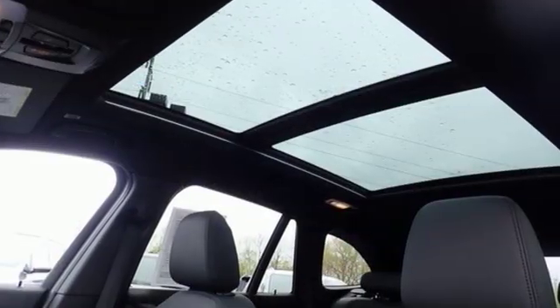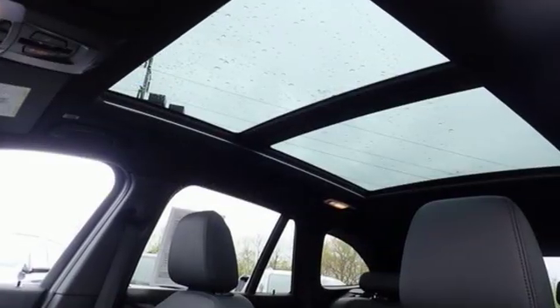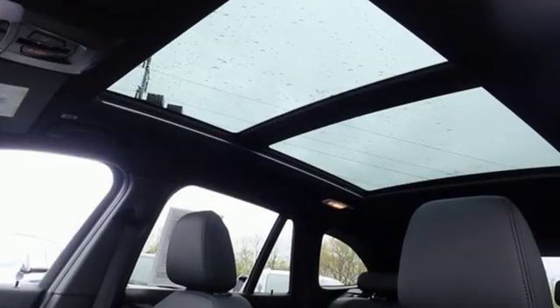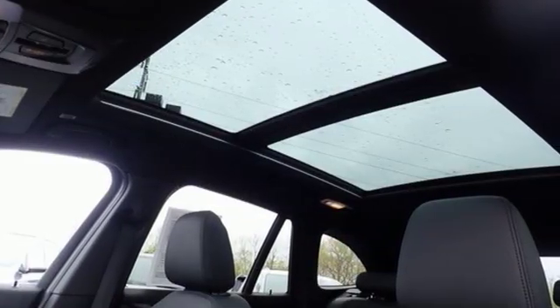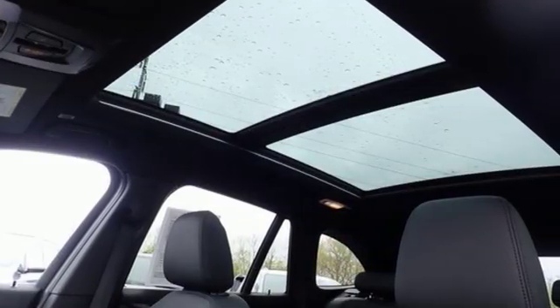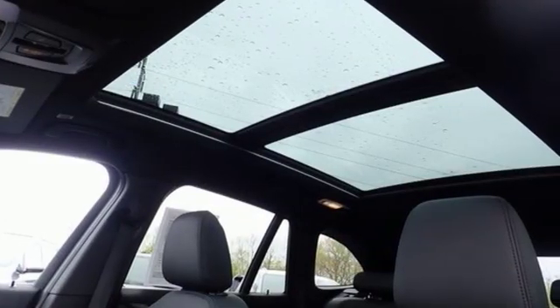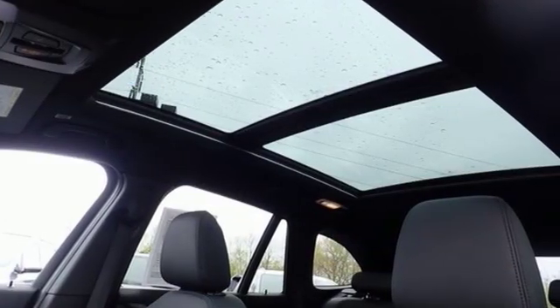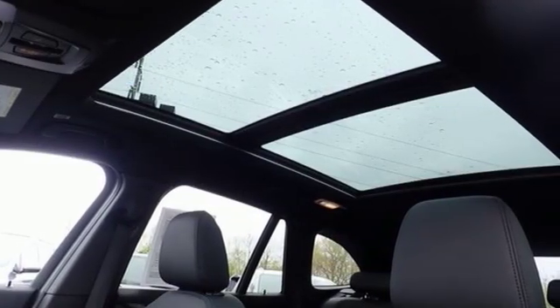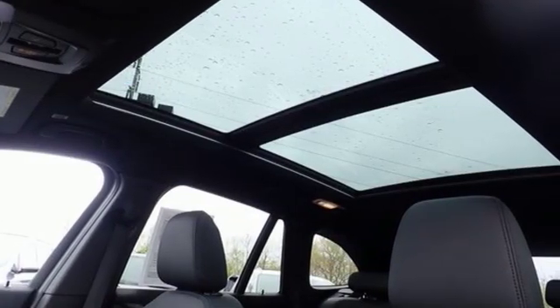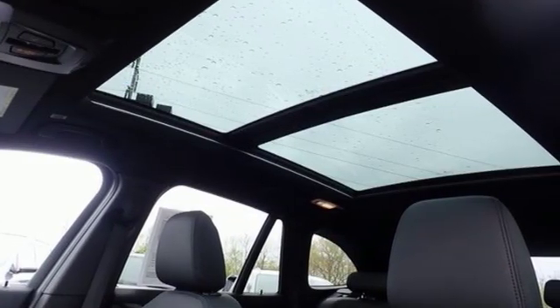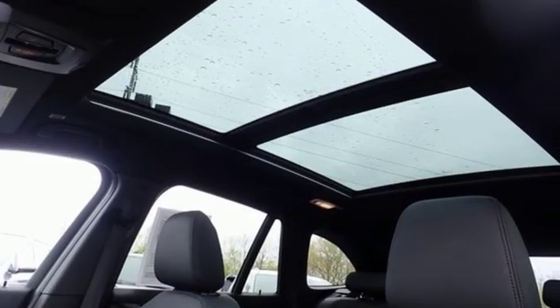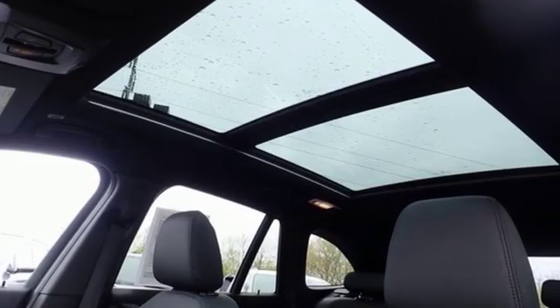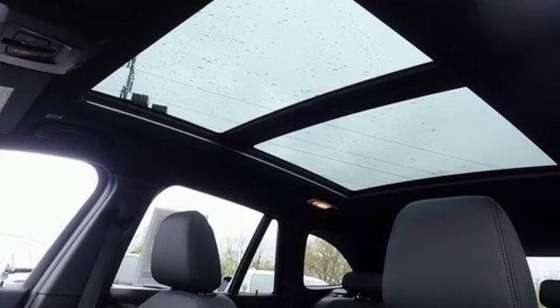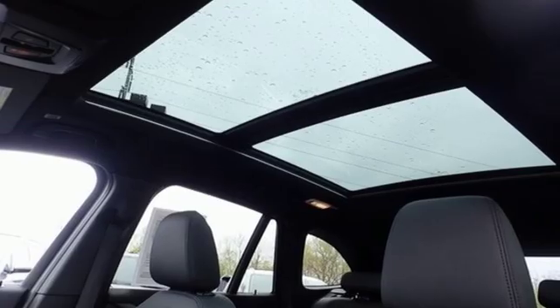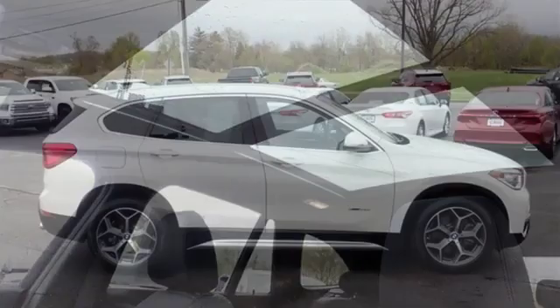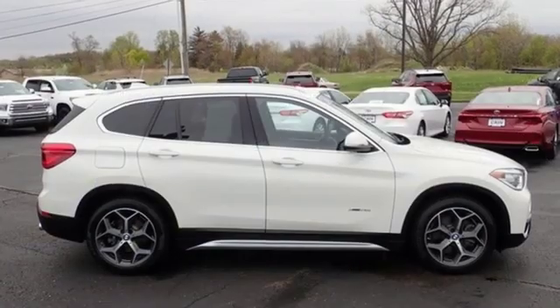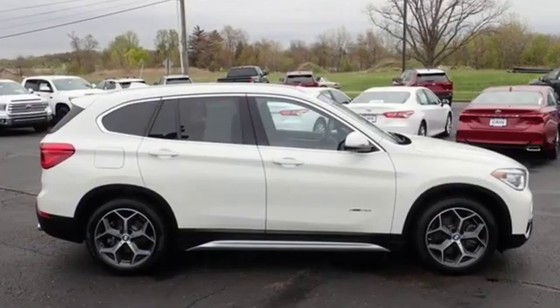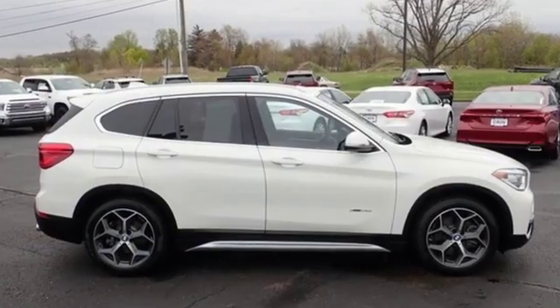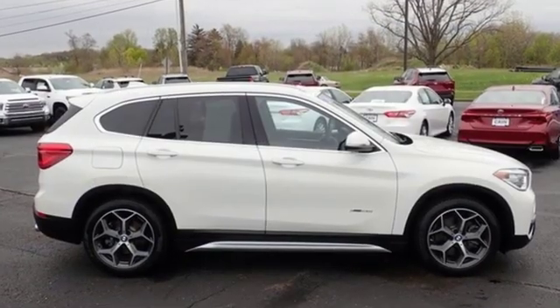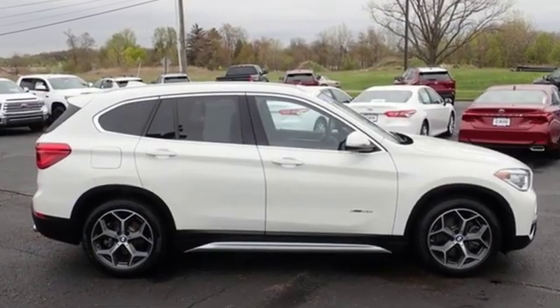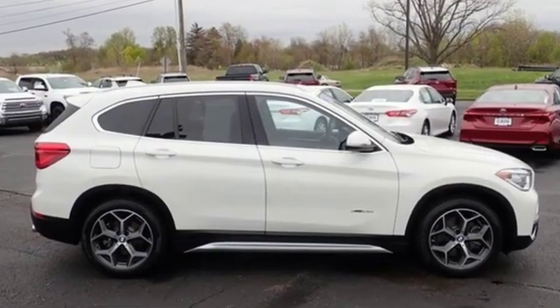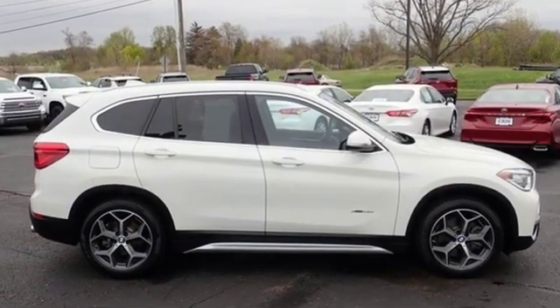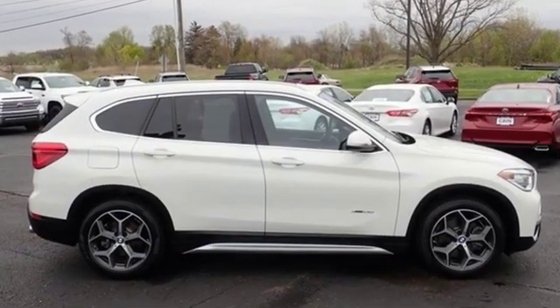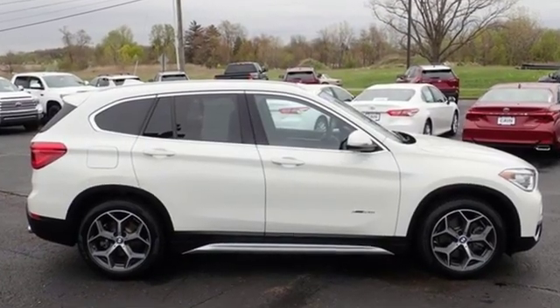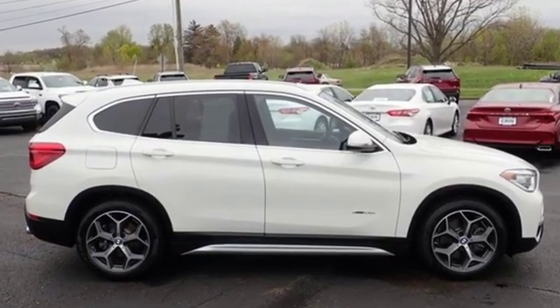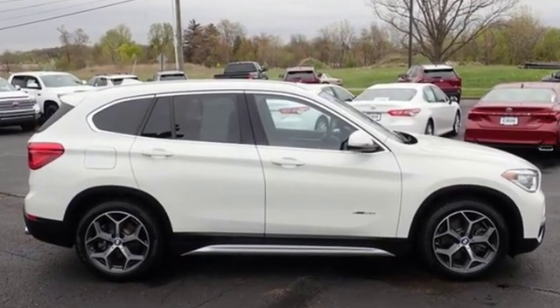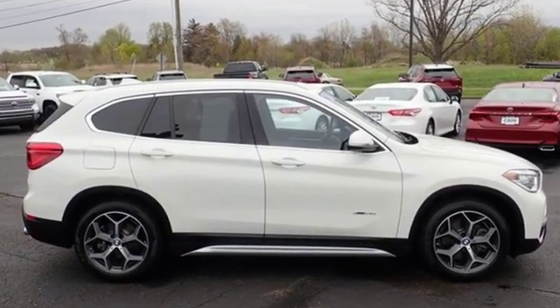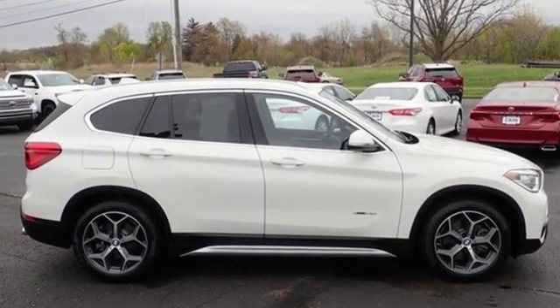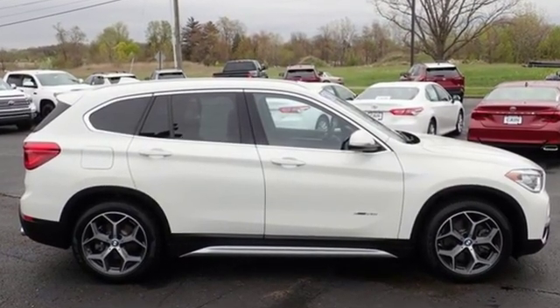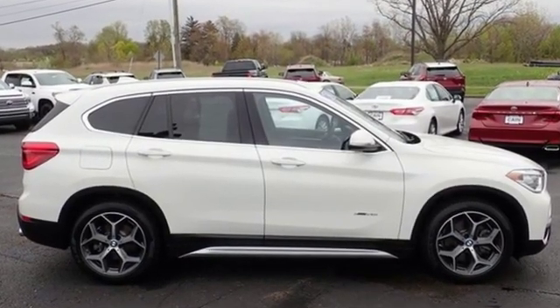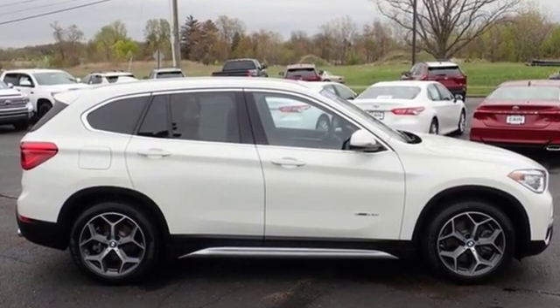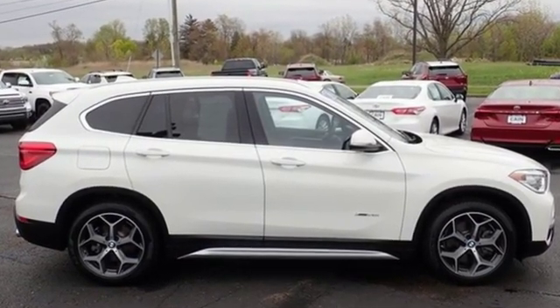For unbeatable performance and unmatched style, drive BMW. Driving is believing. Test drive it today.